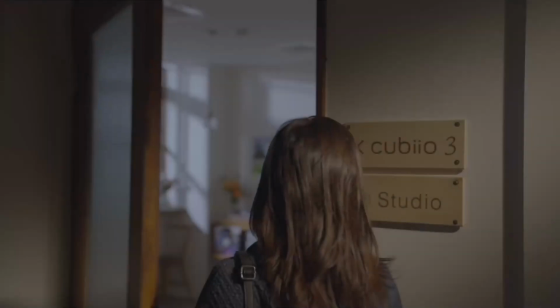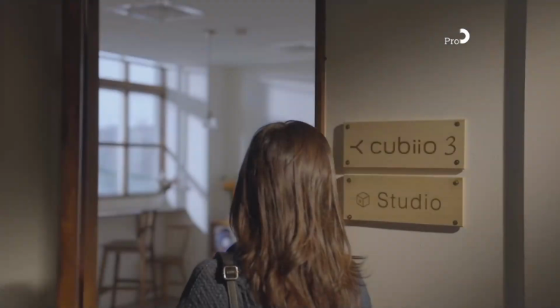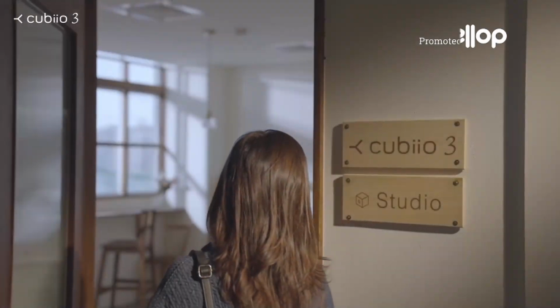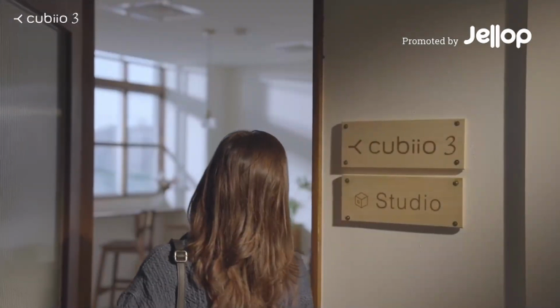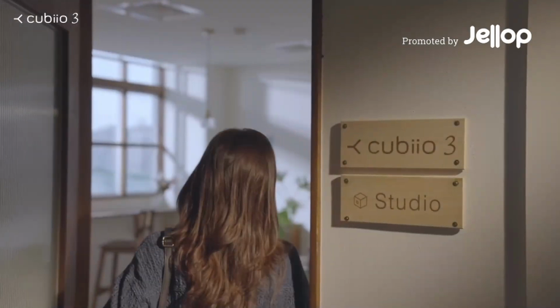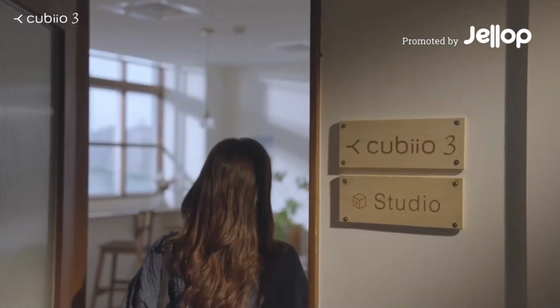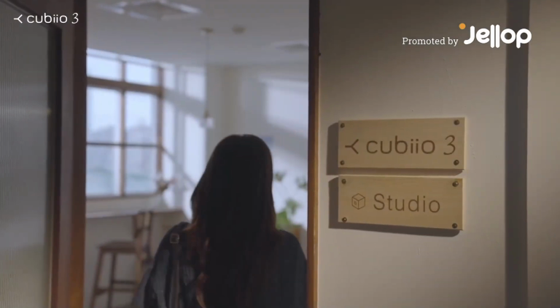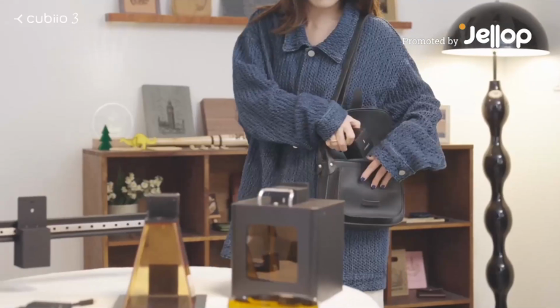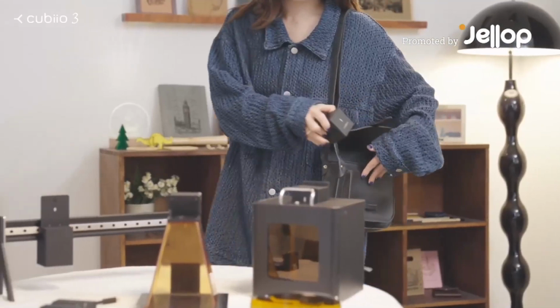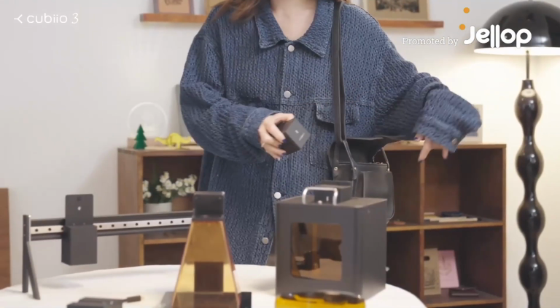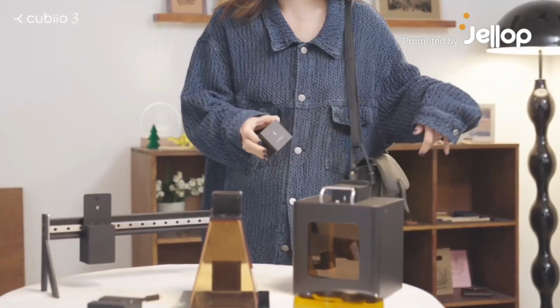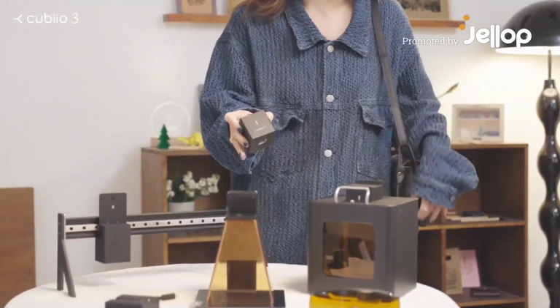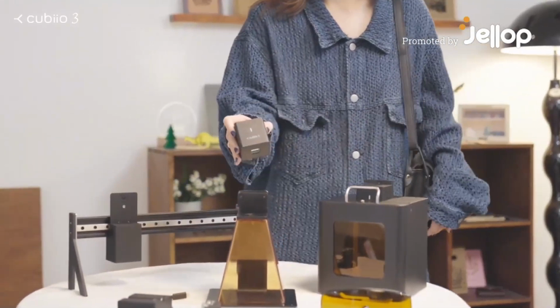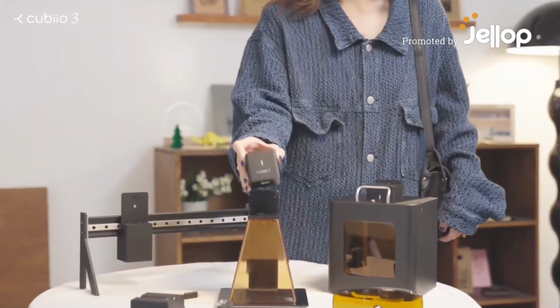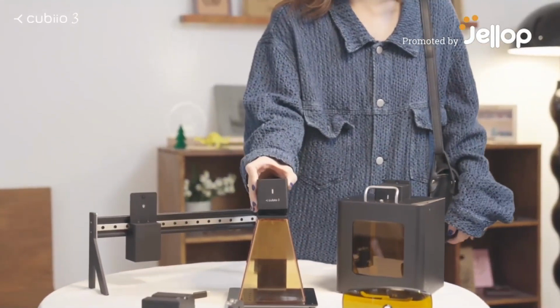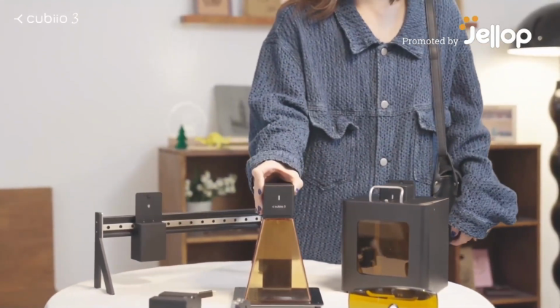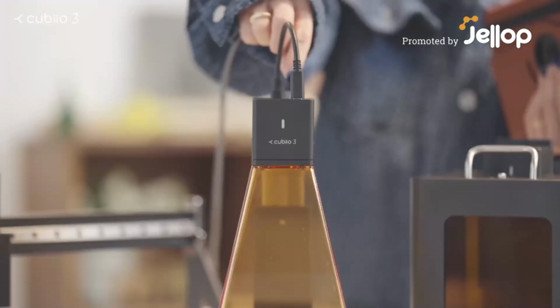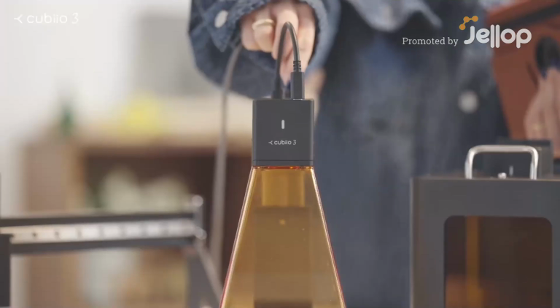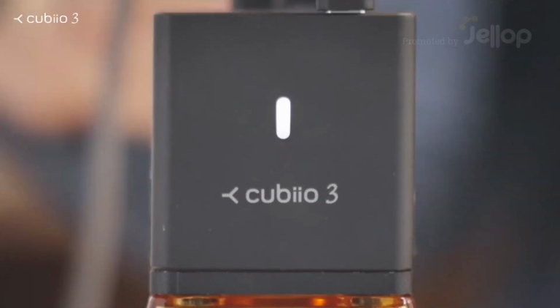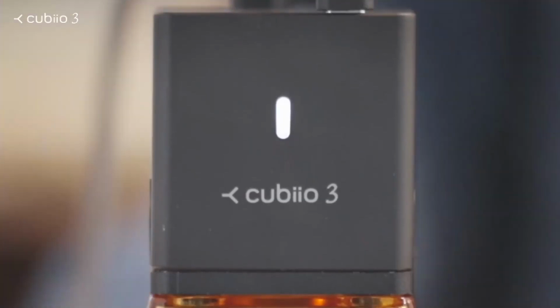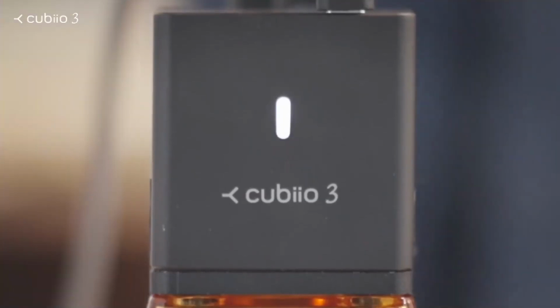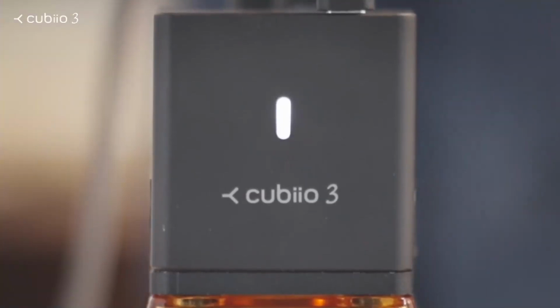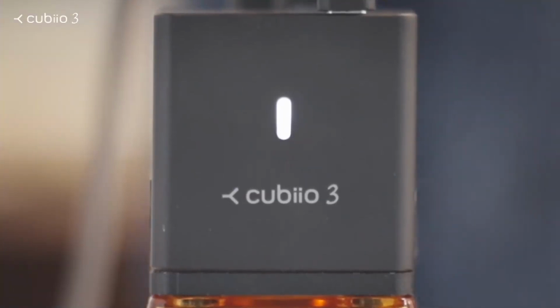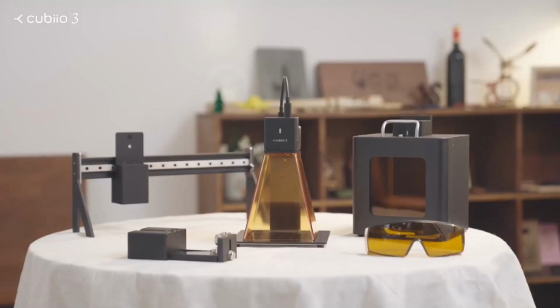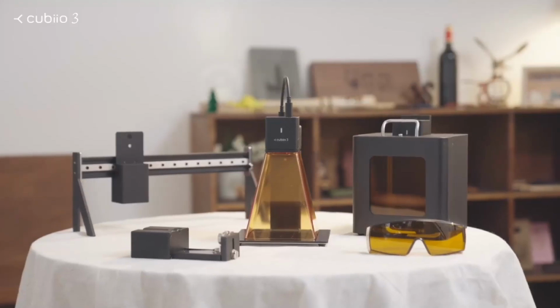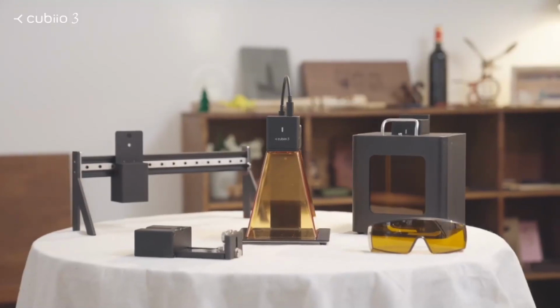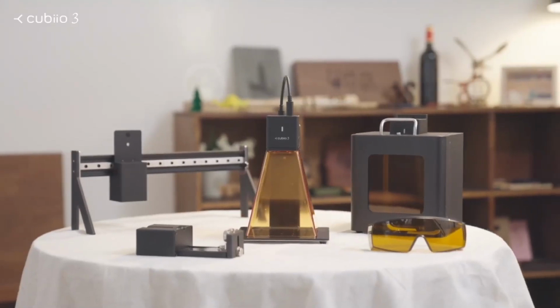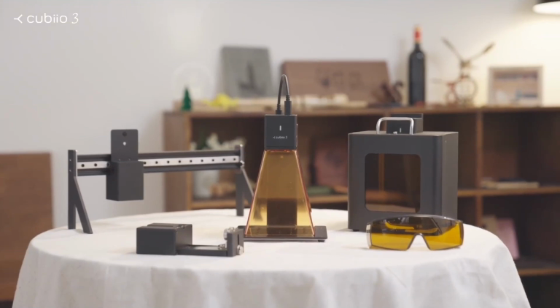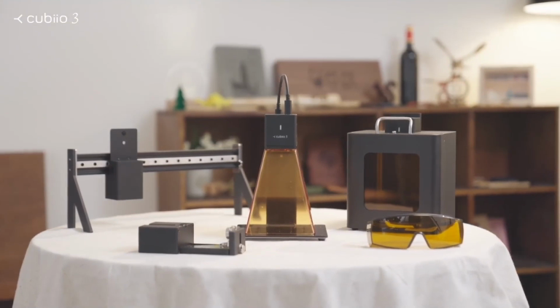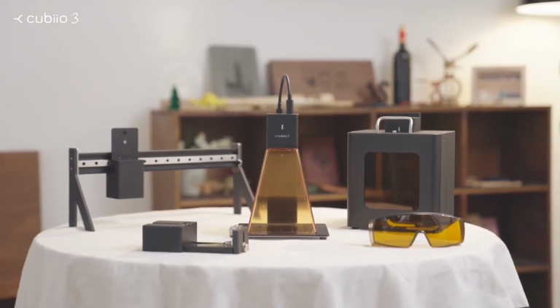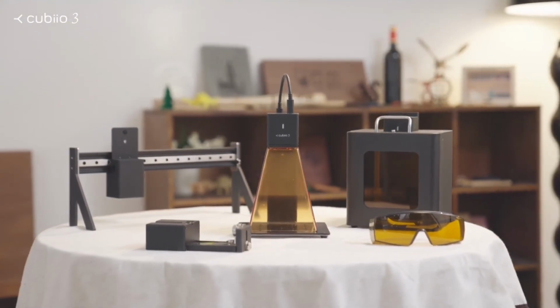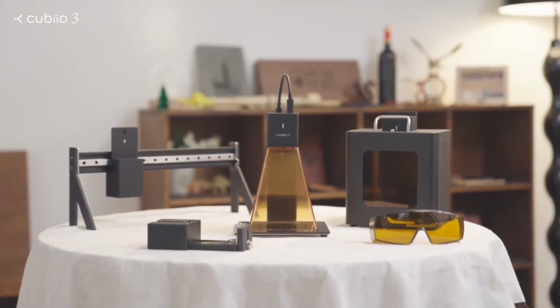QBO3, the most compact laser engraver. Light and portable, easy and safe.